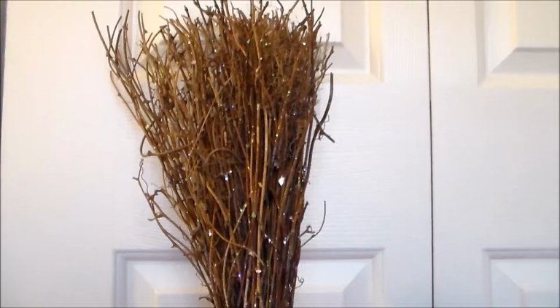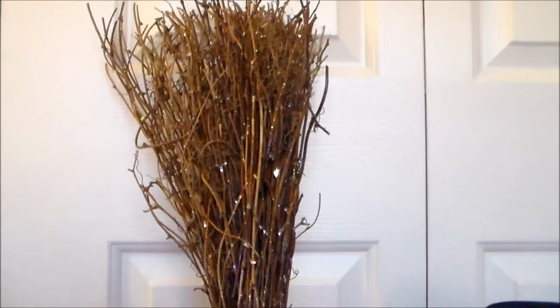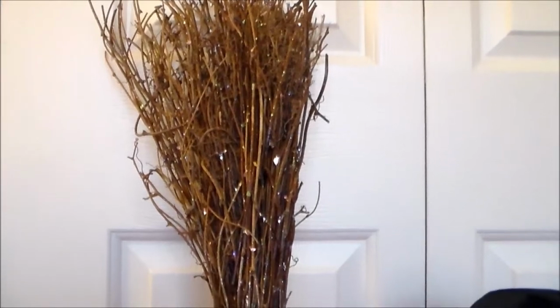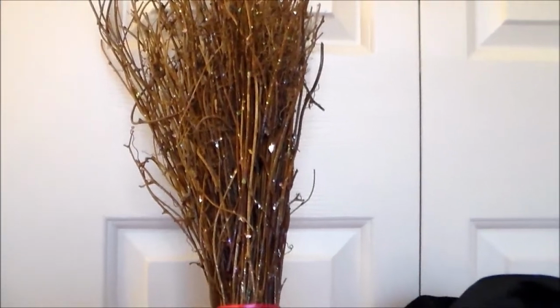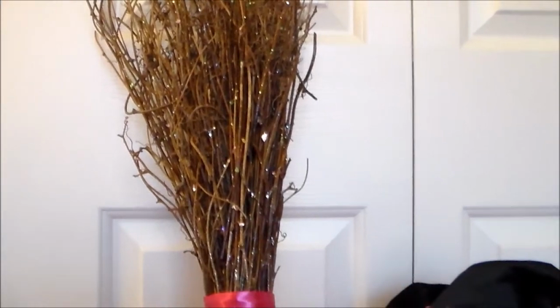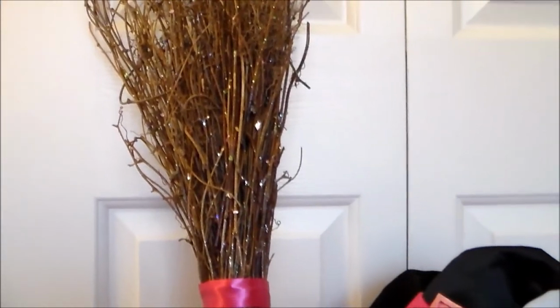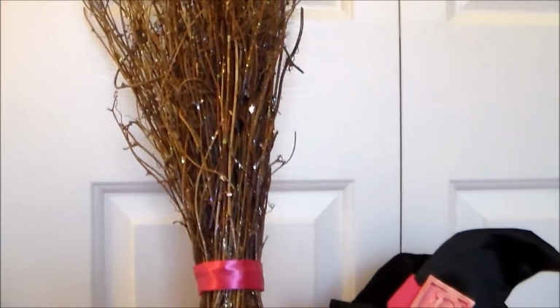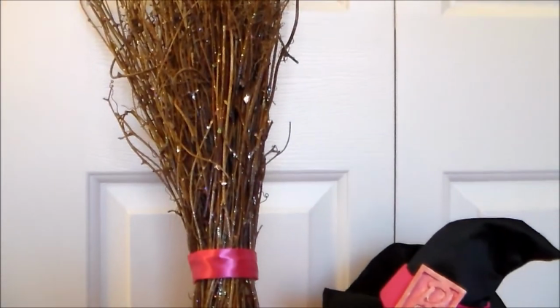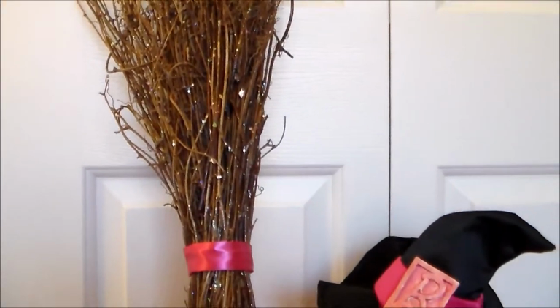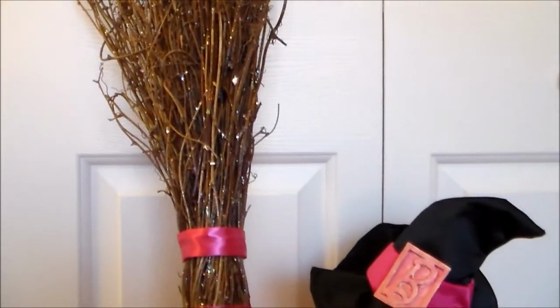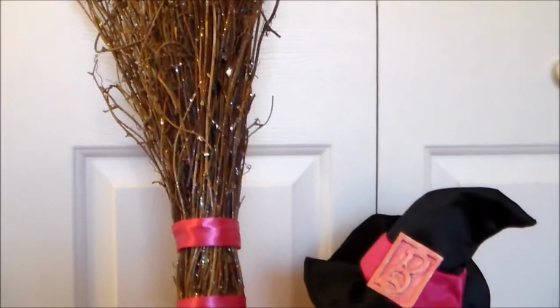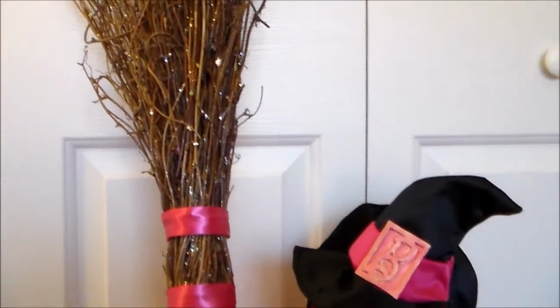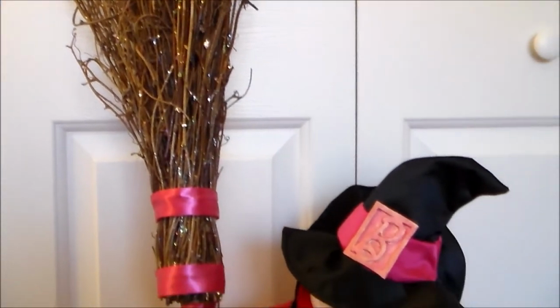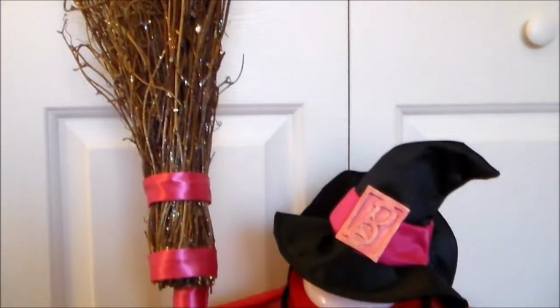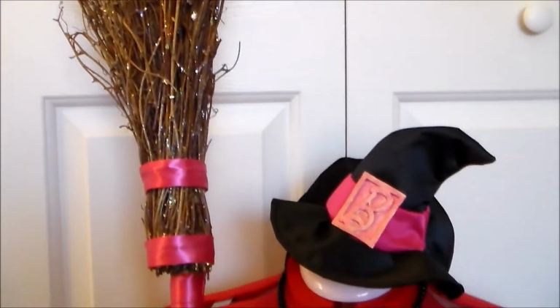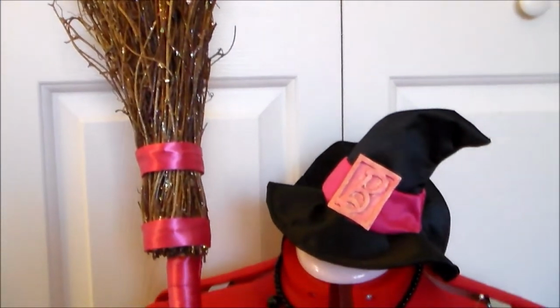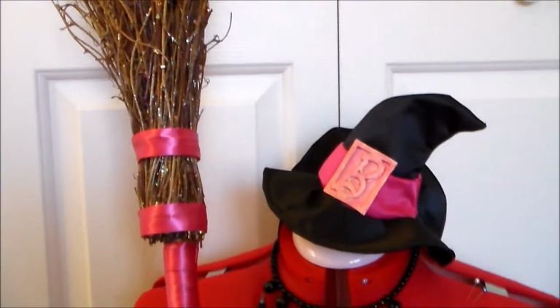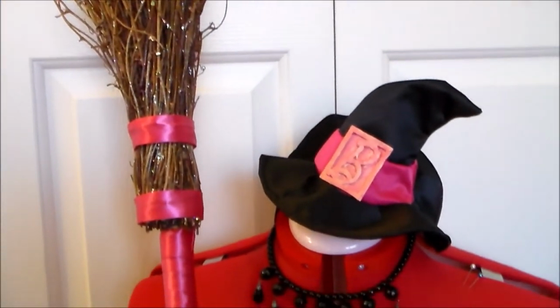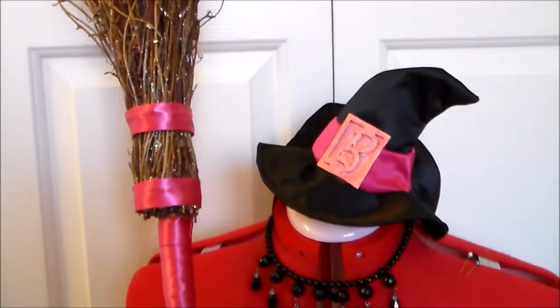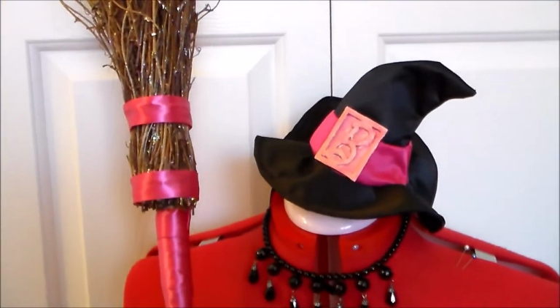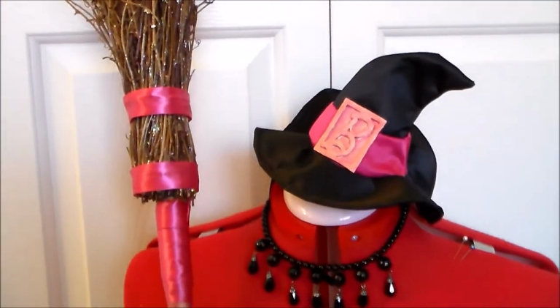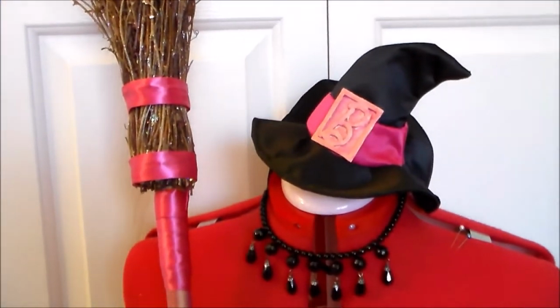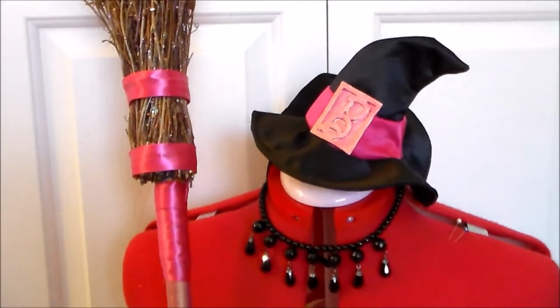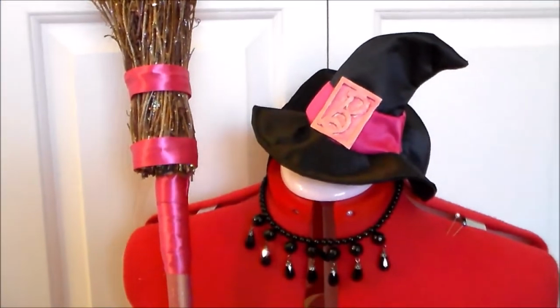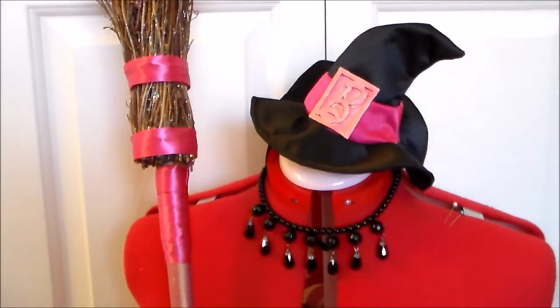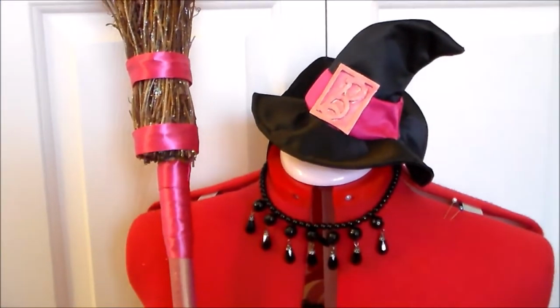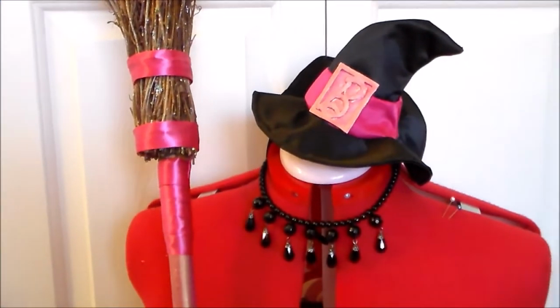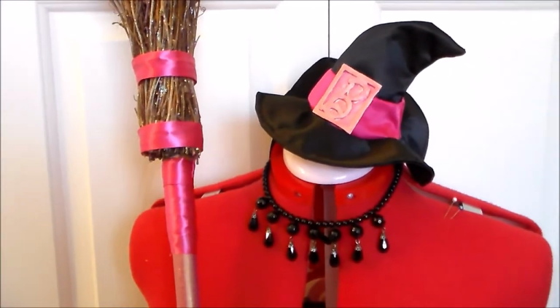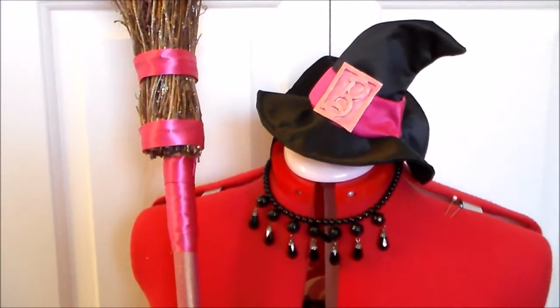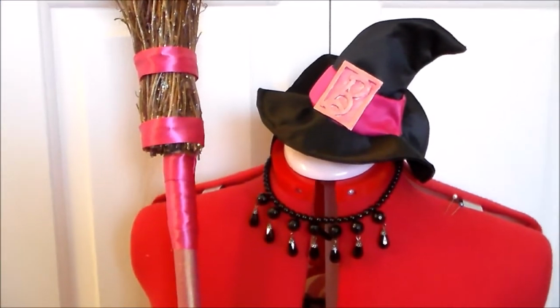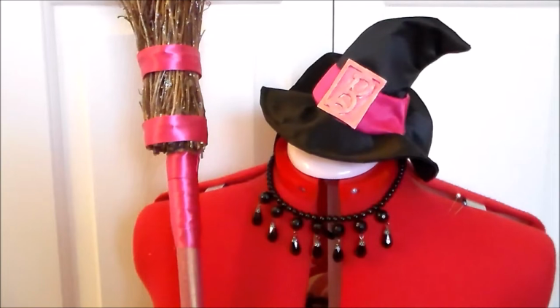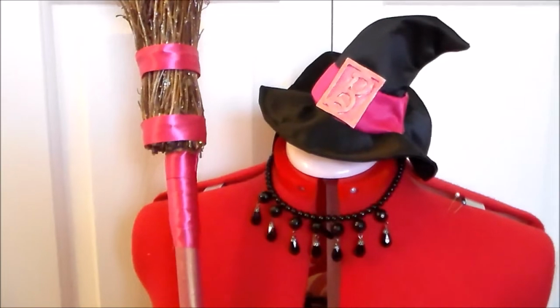Hello, it's Susan here from Komori no Hime Cosplay, and today we're going to be making the accessories for Halloween Barbie.